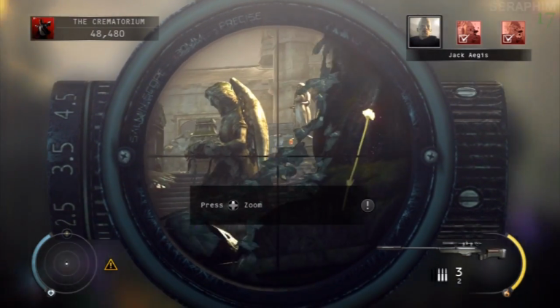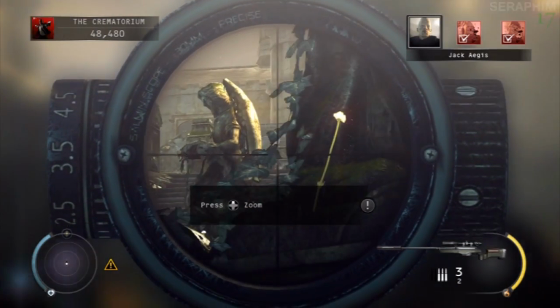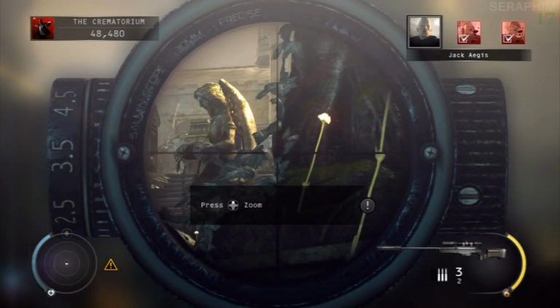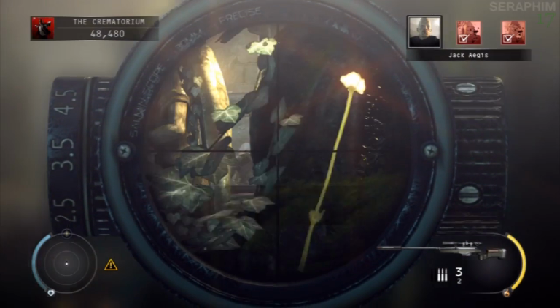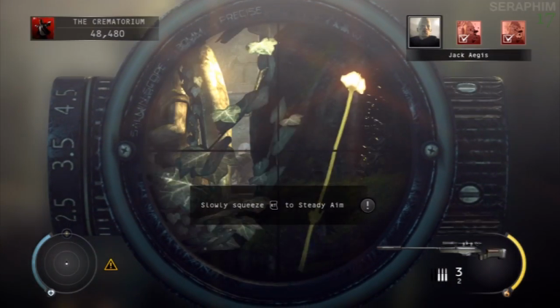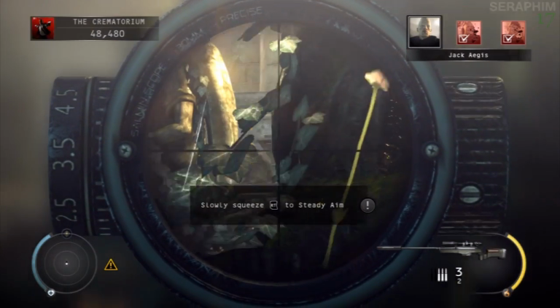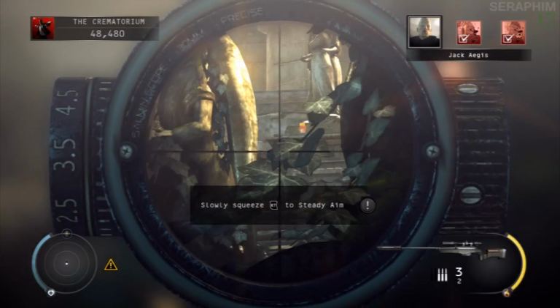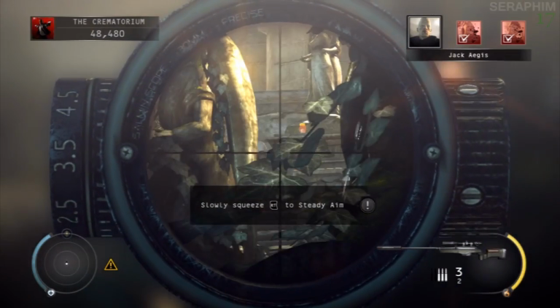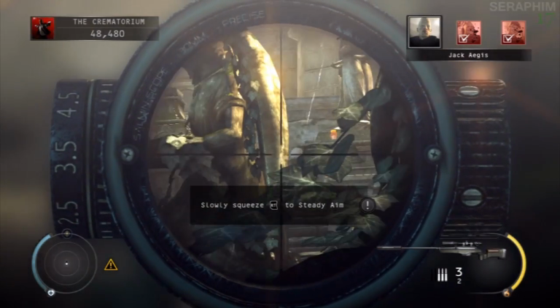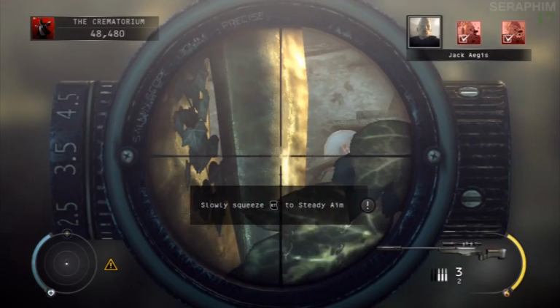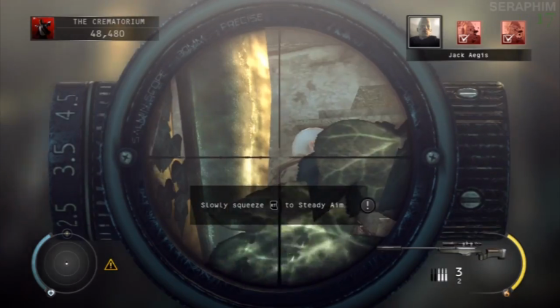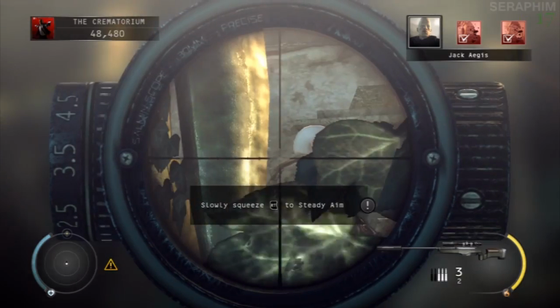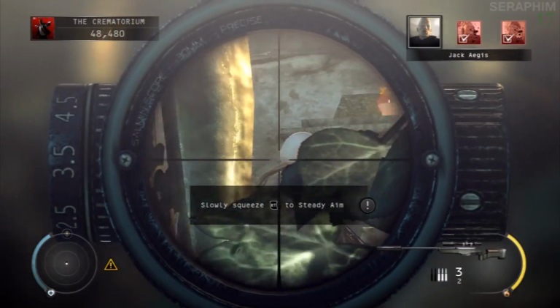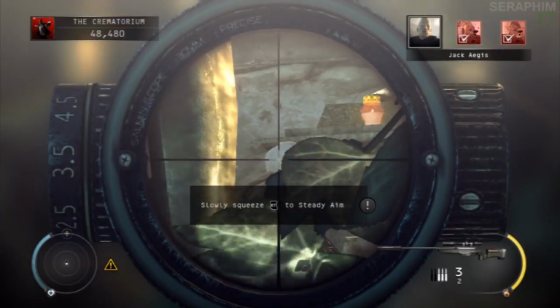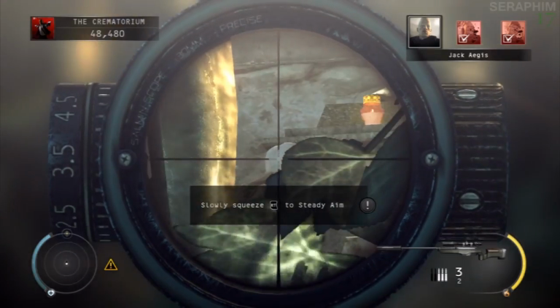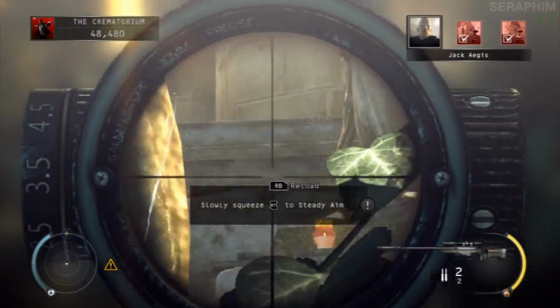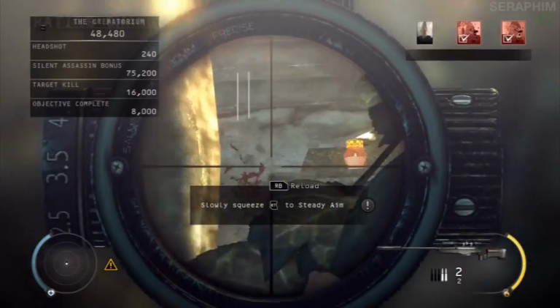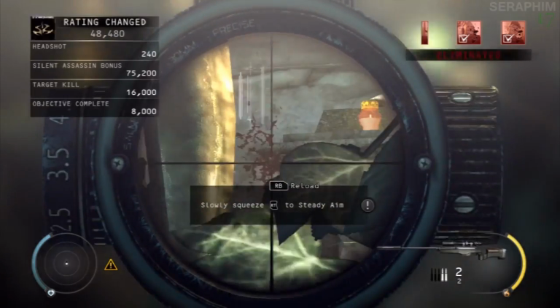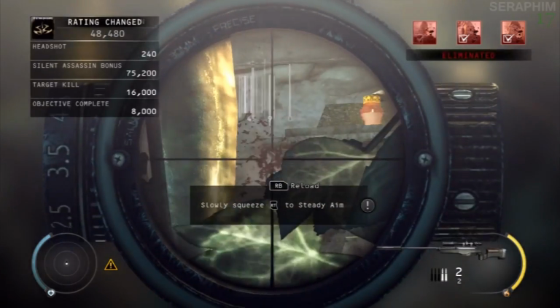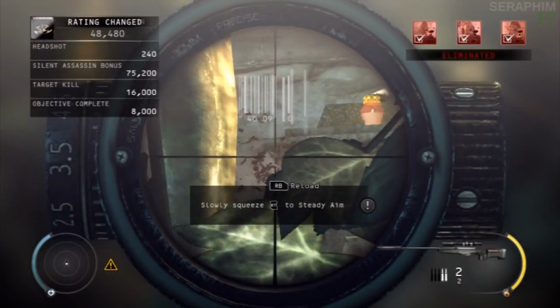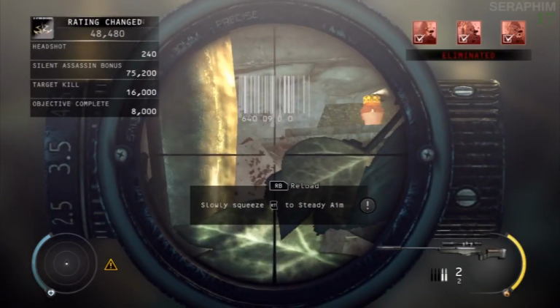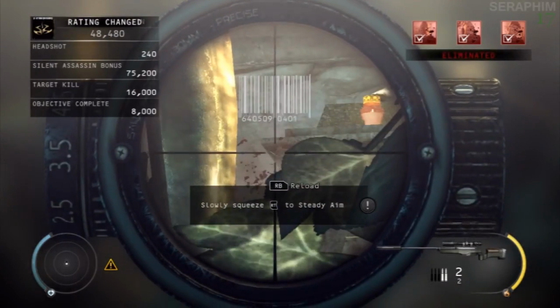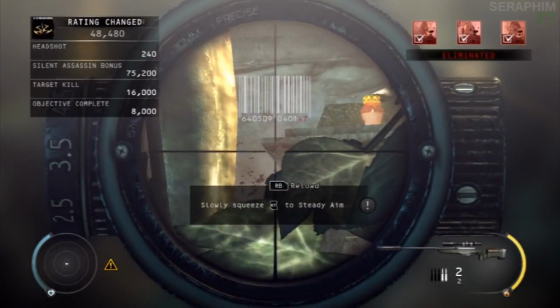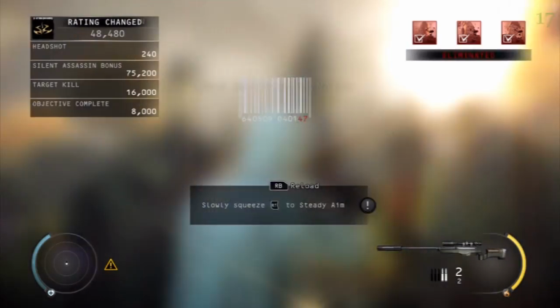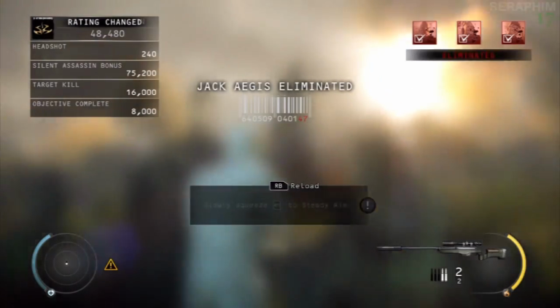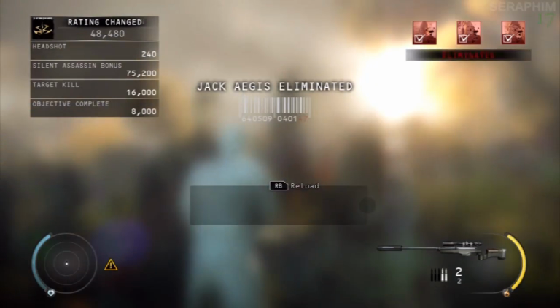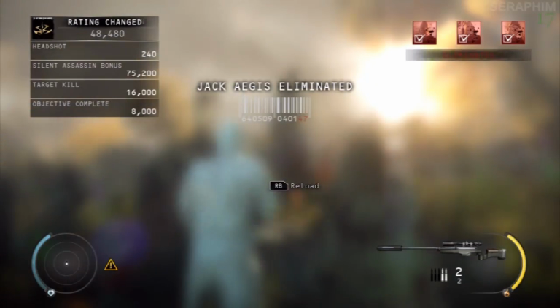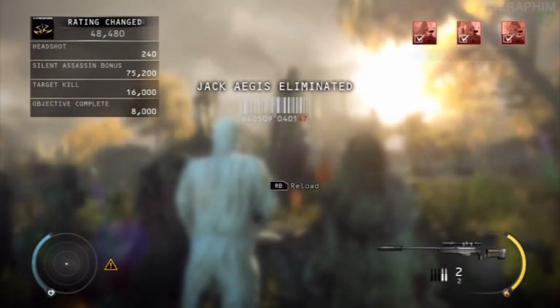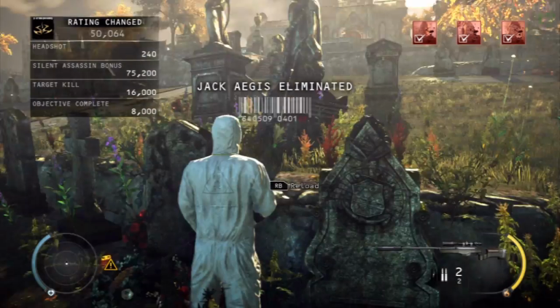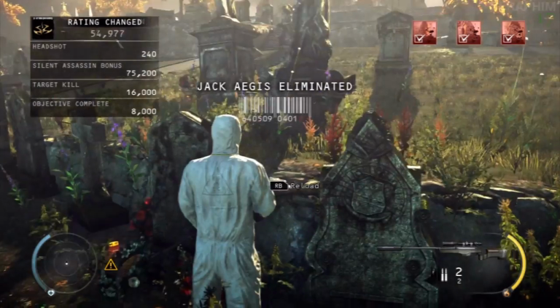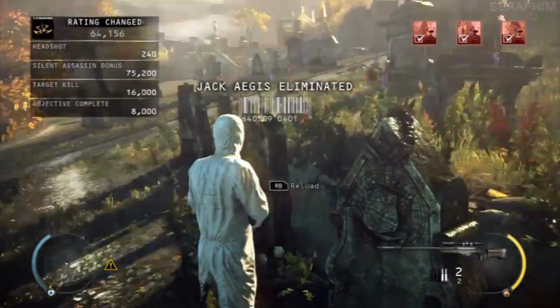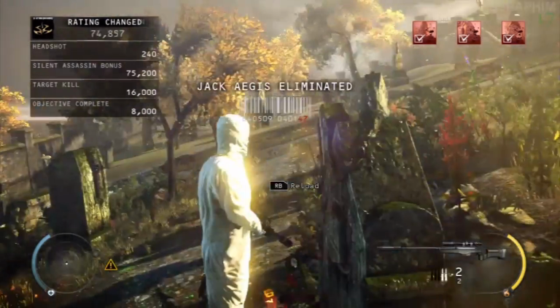So I just need to manipulate the cover, being all stealthy-like, so I can do this and get the Silent Assassin ranking.